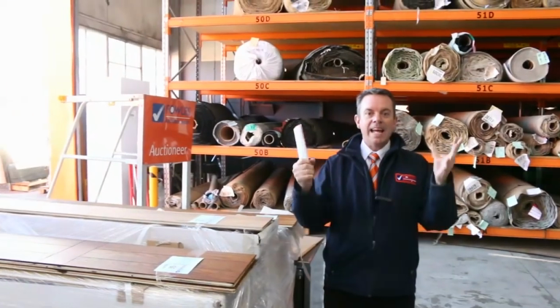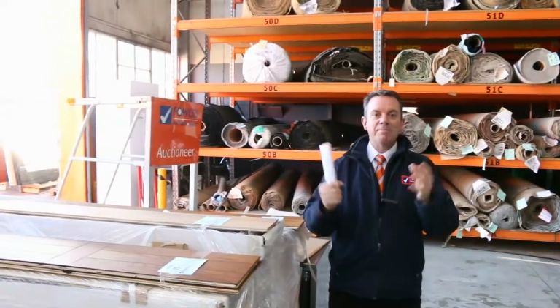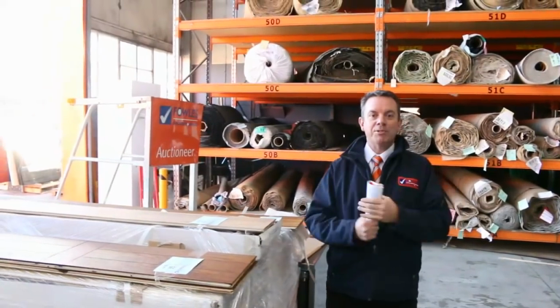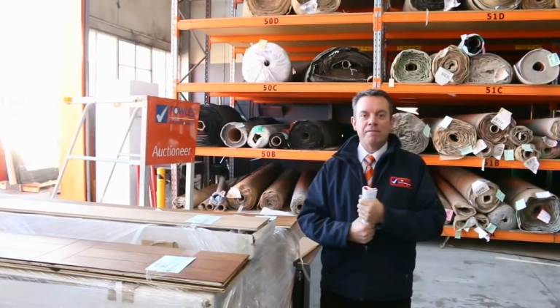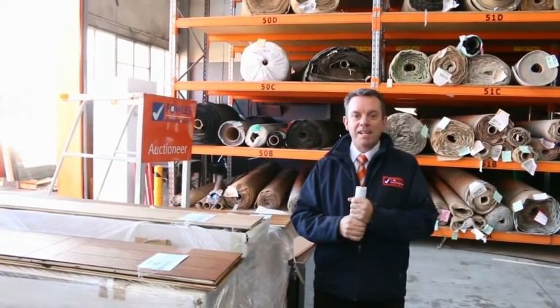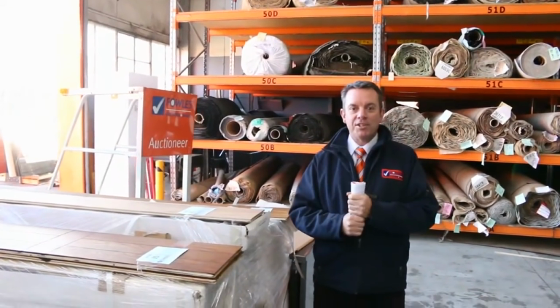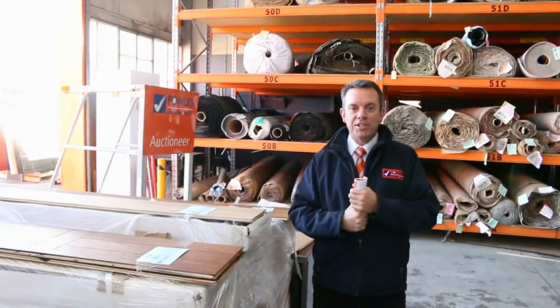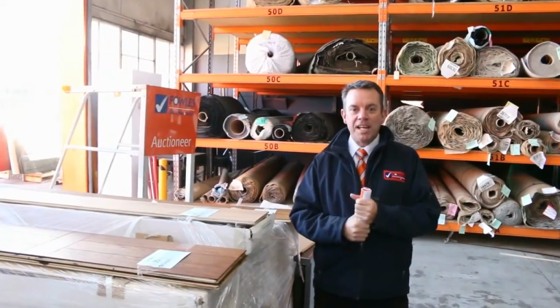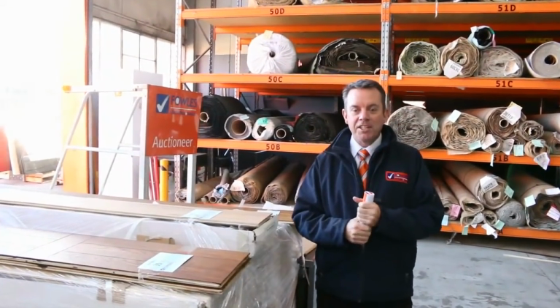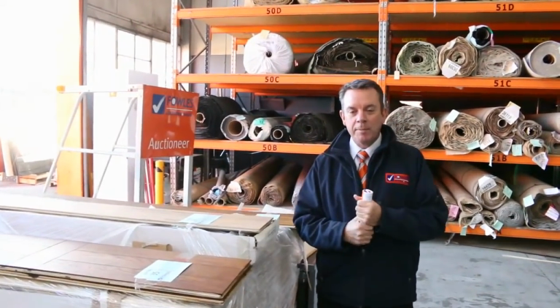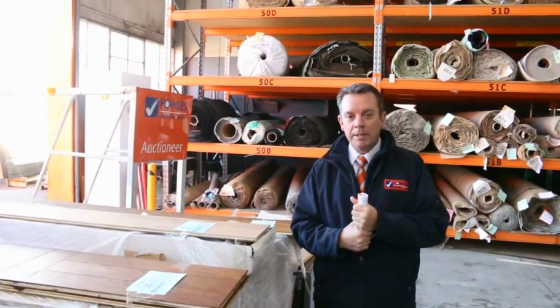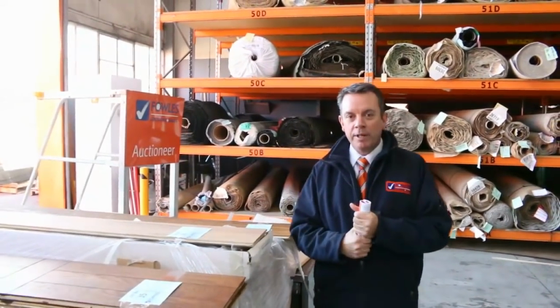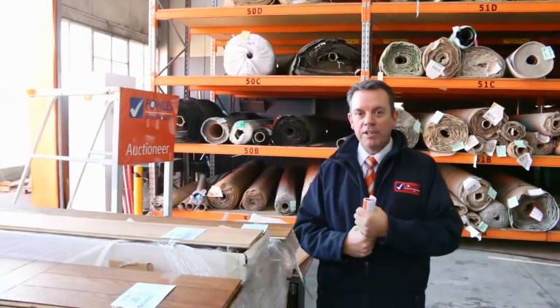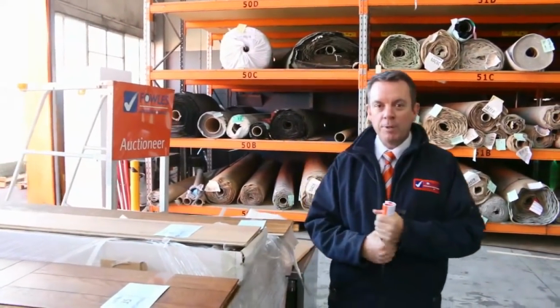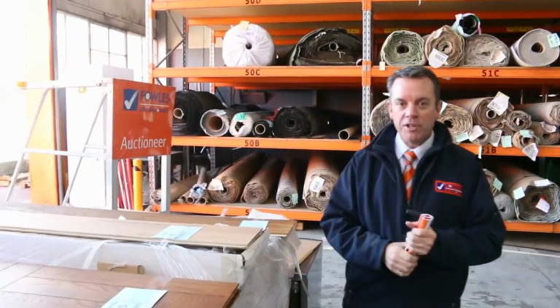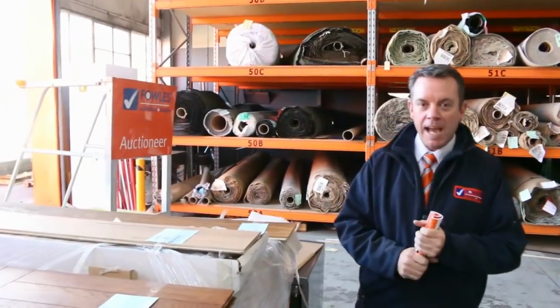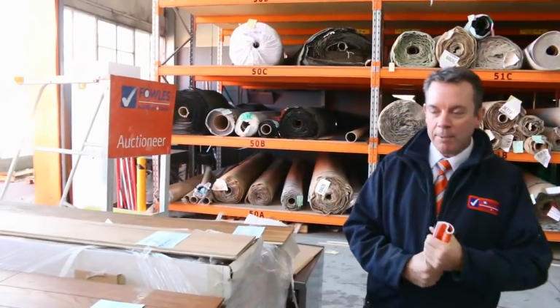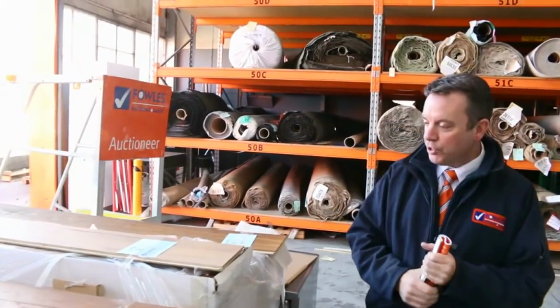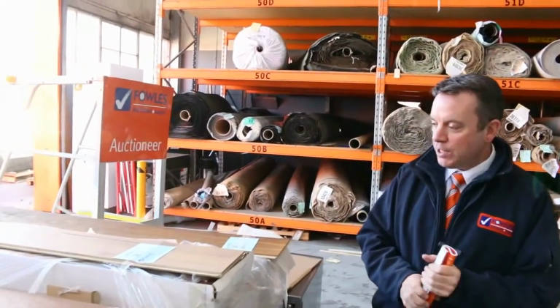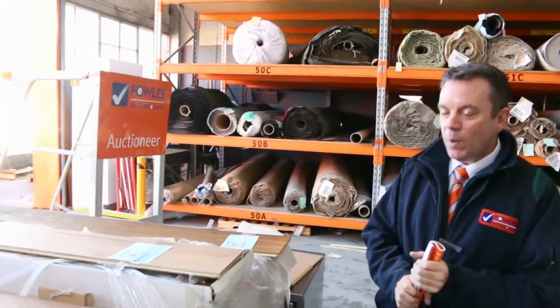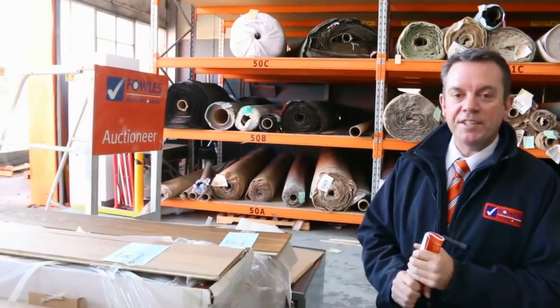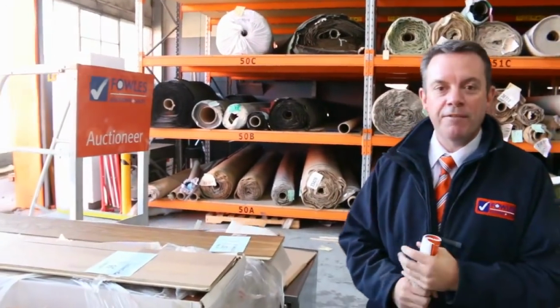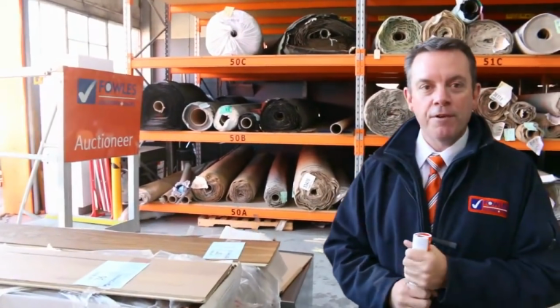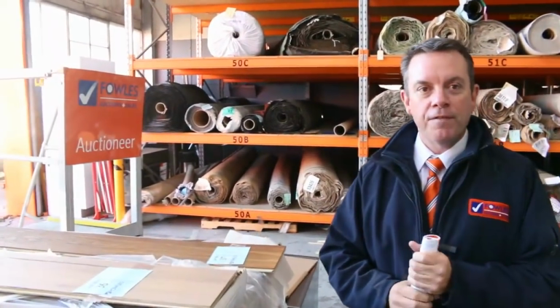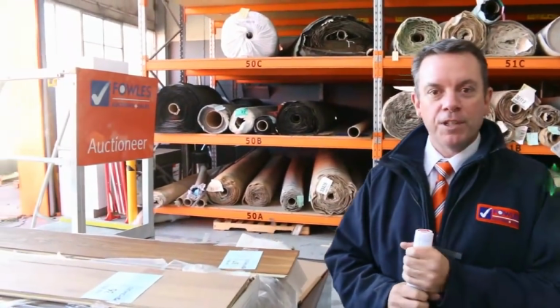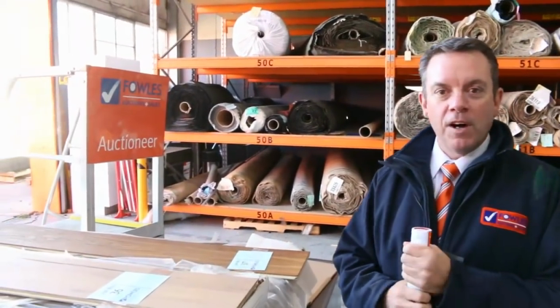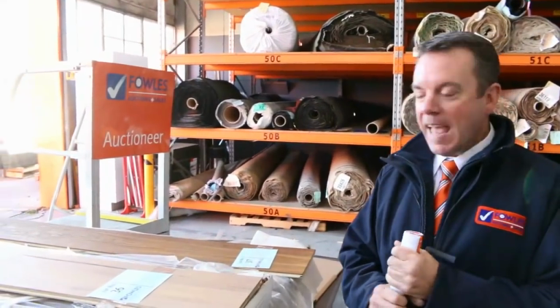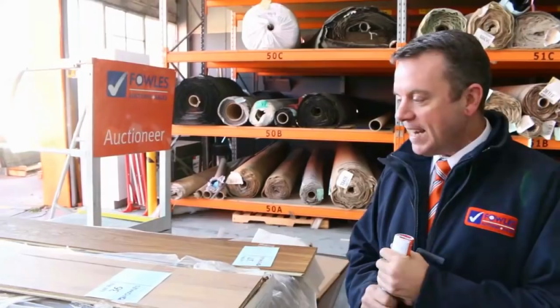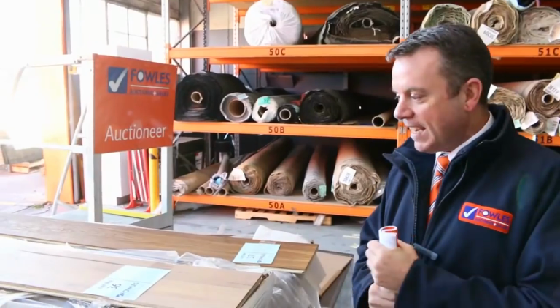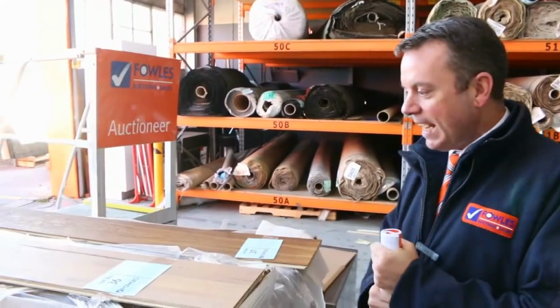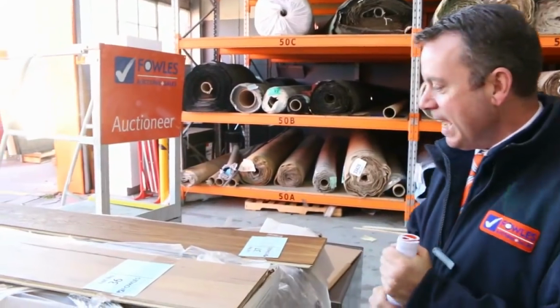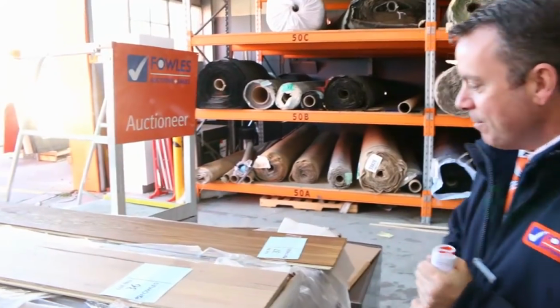G'day, I'm John from Fowles Auction and Sales. I'm here to preview tomorrow's carpet auction. It's Wednesday the 4th of July at 10am.